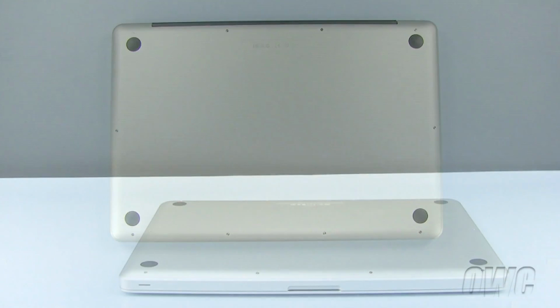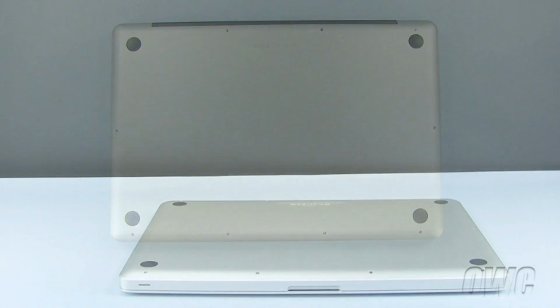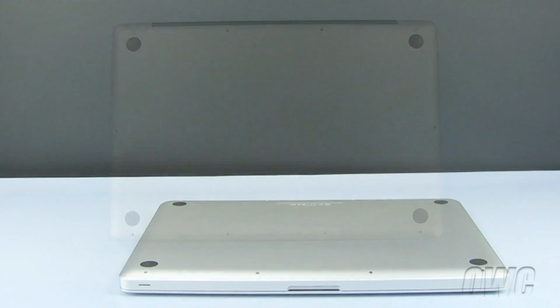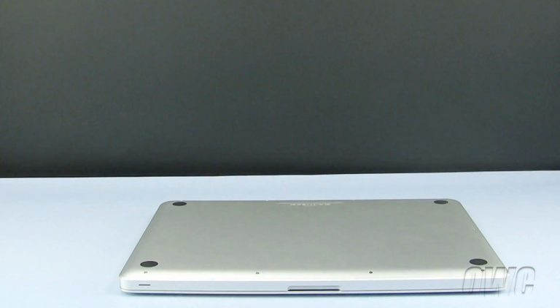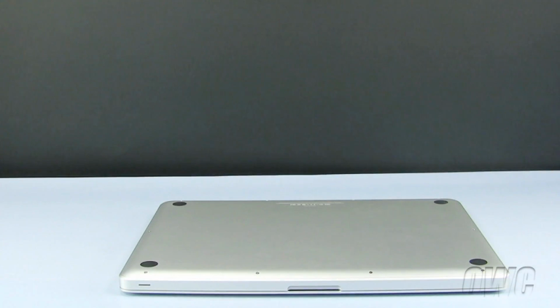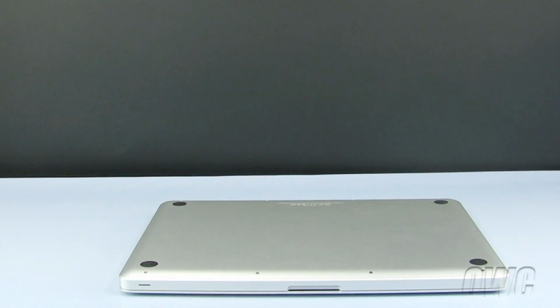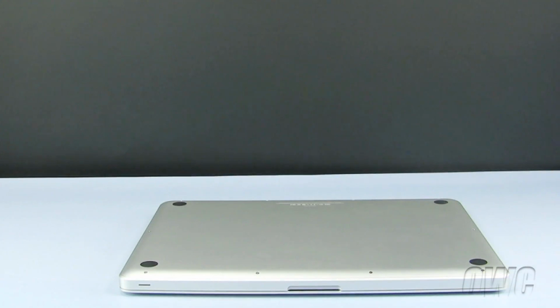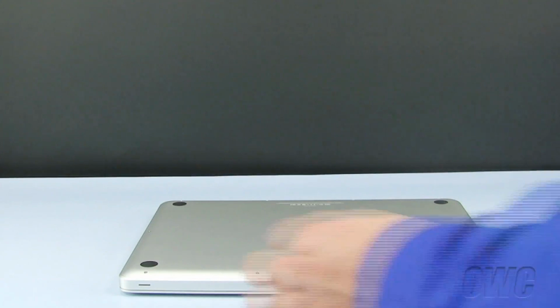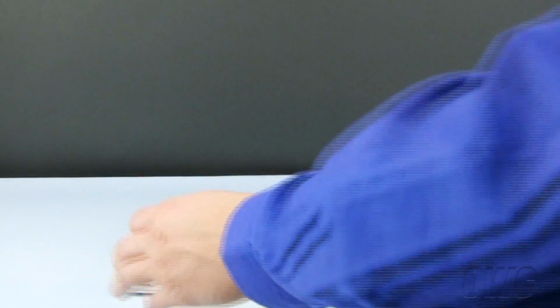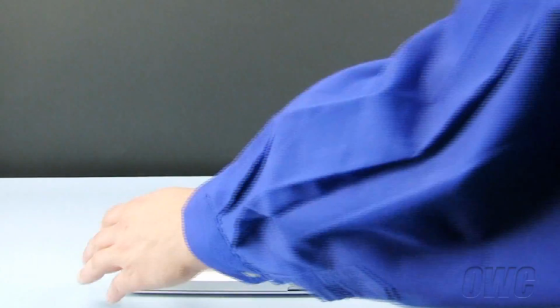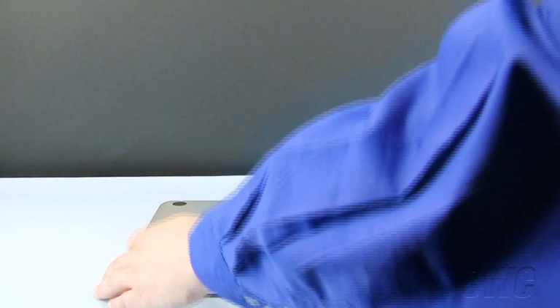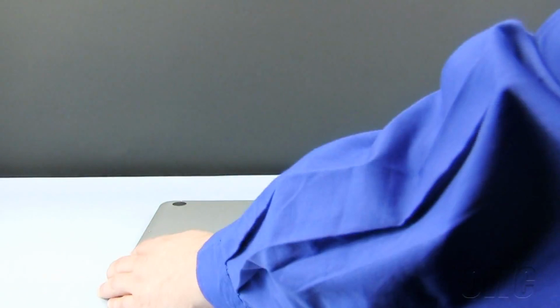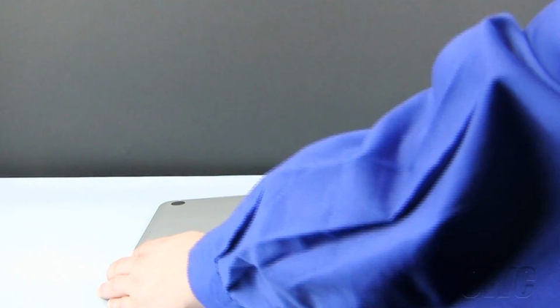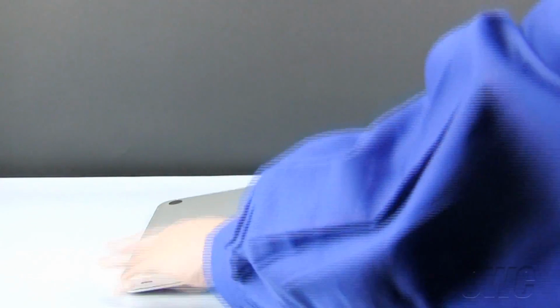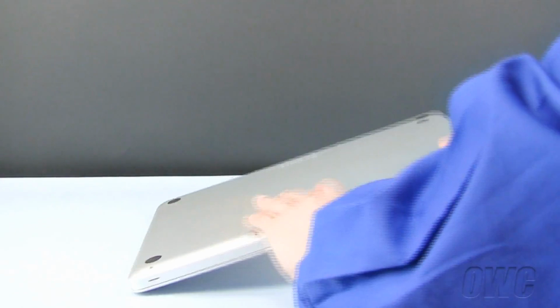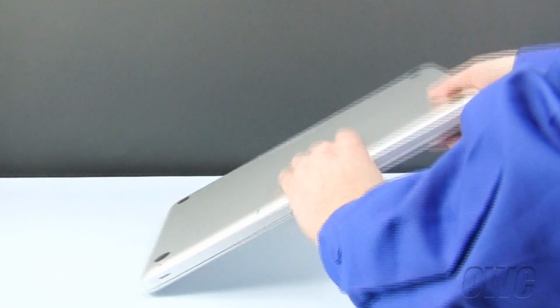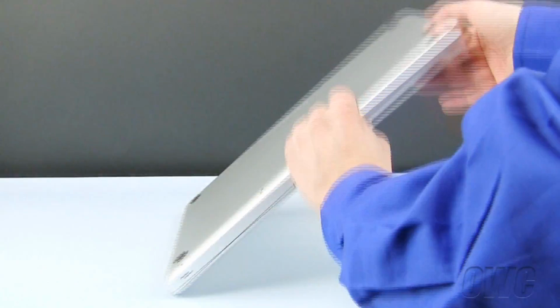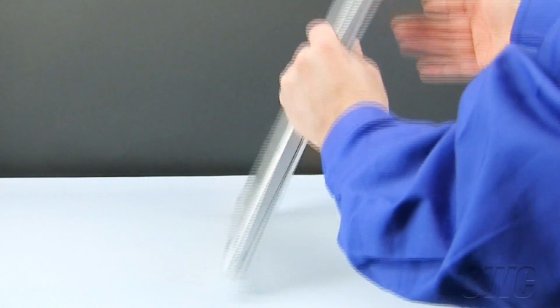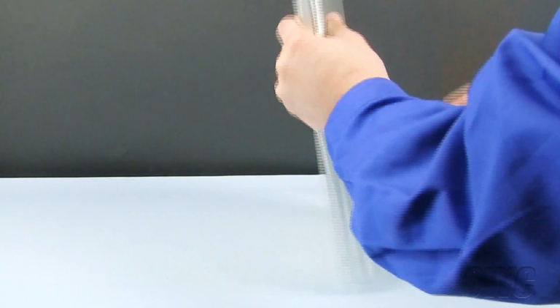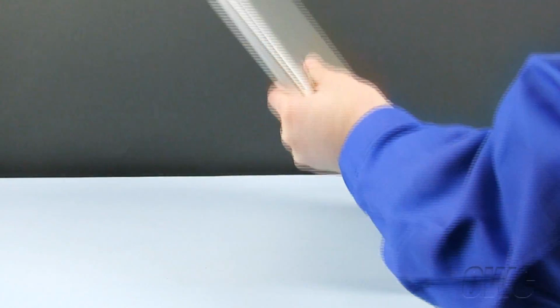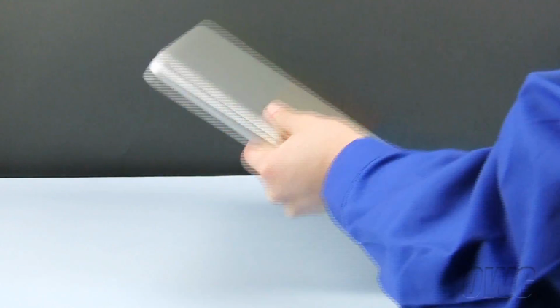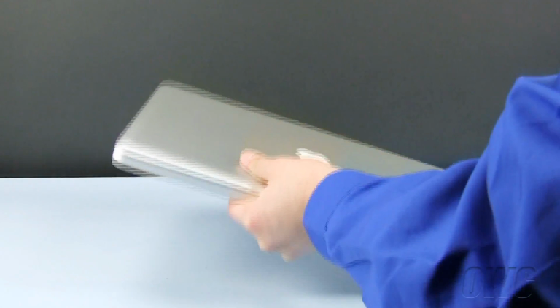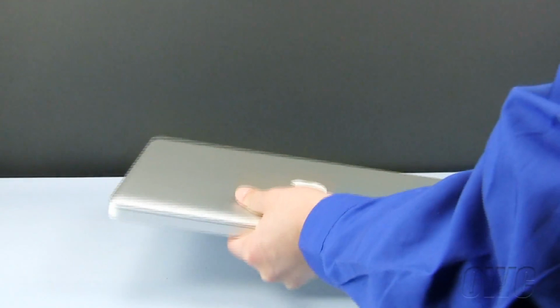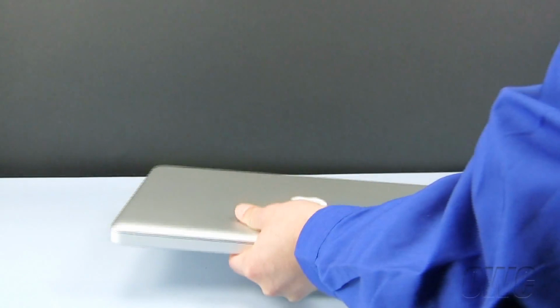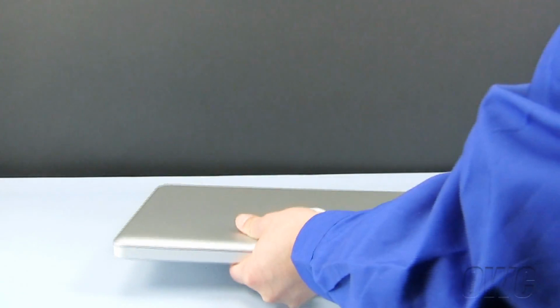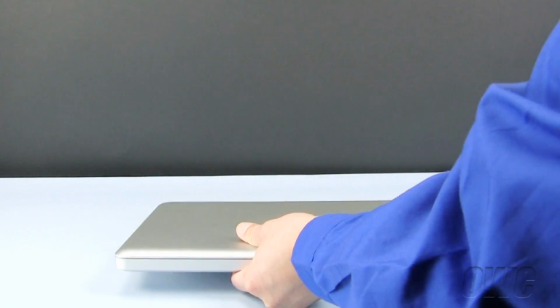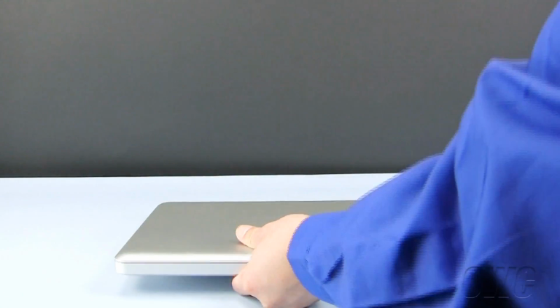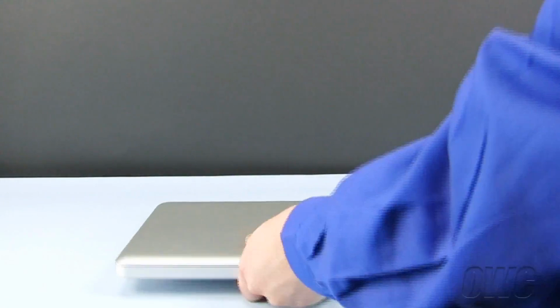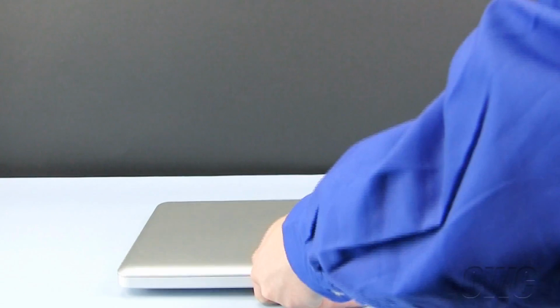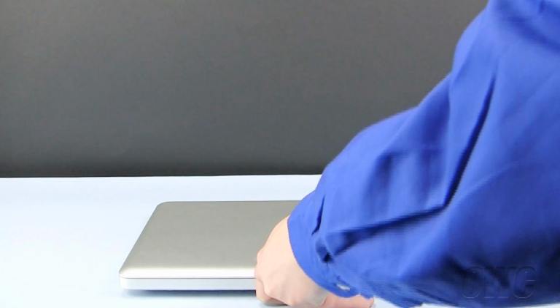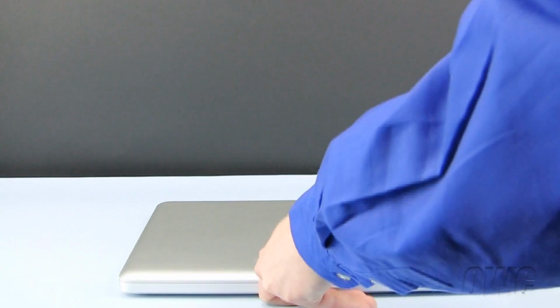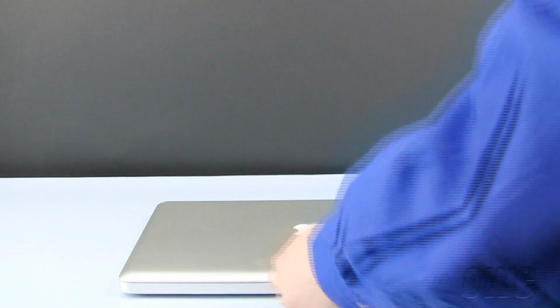You can now turn your MacBook Pro over, open it up, and turn it on.